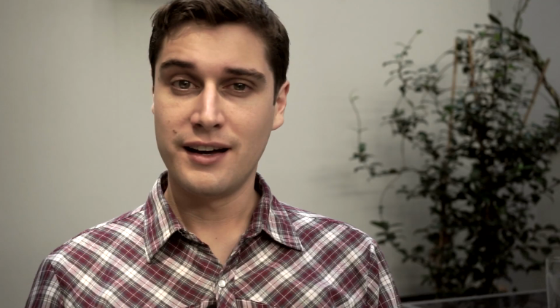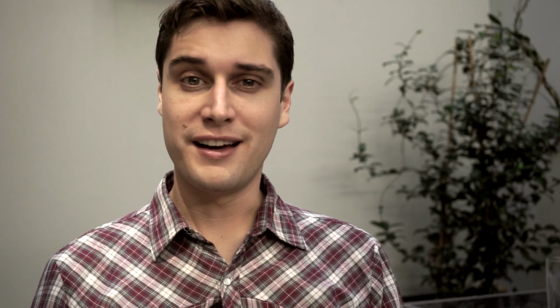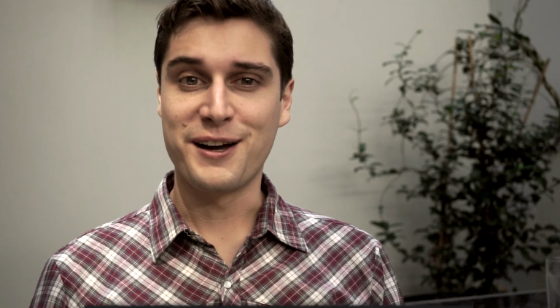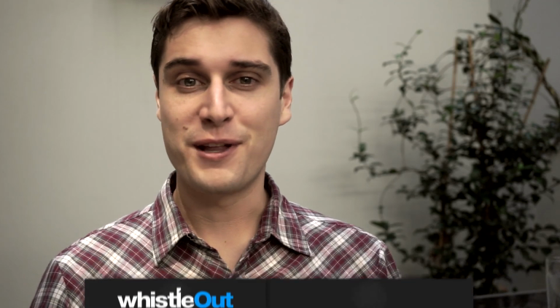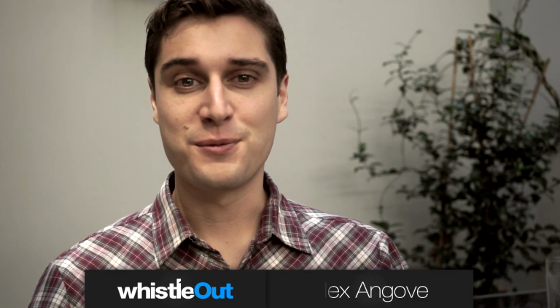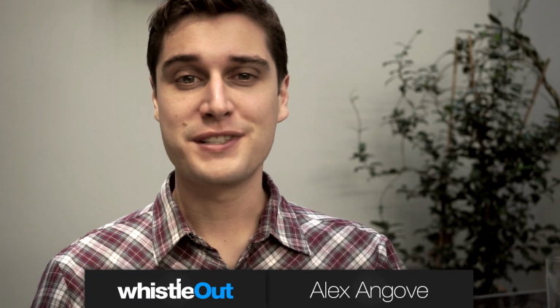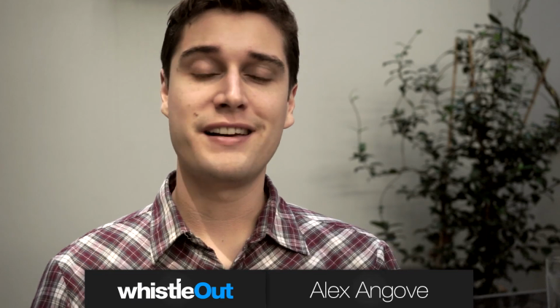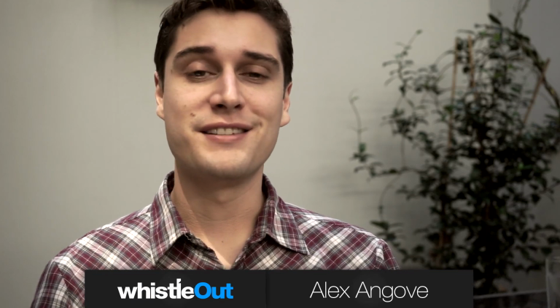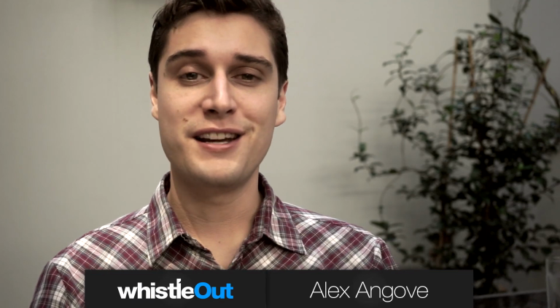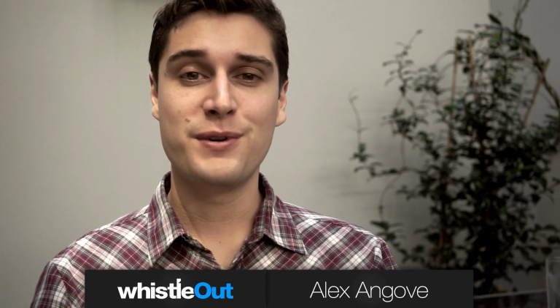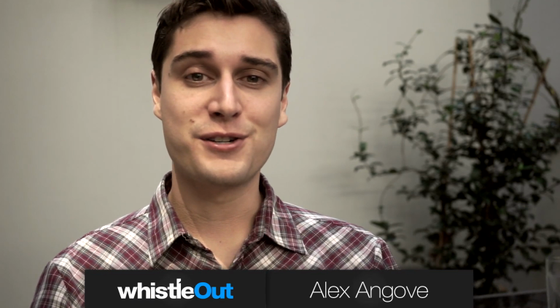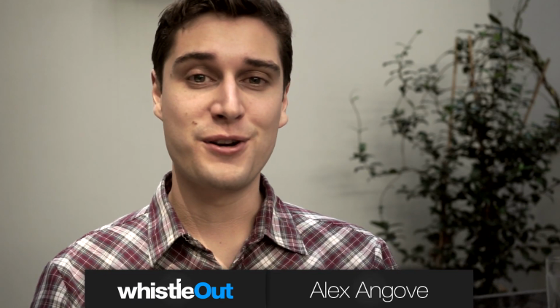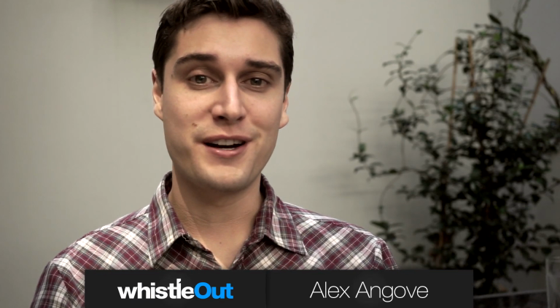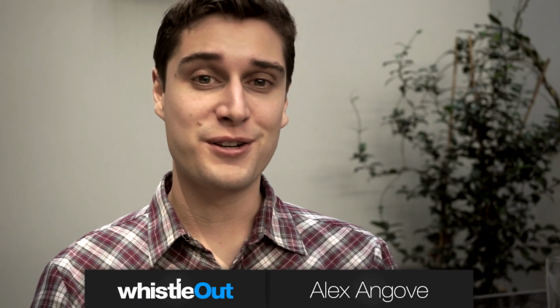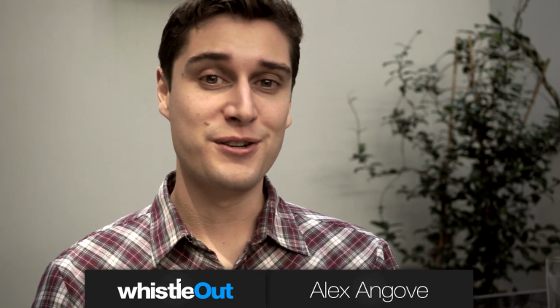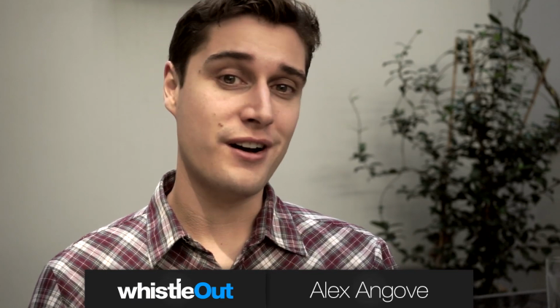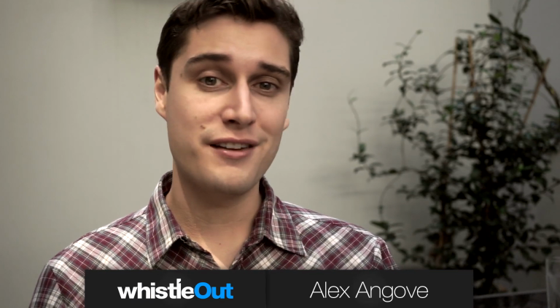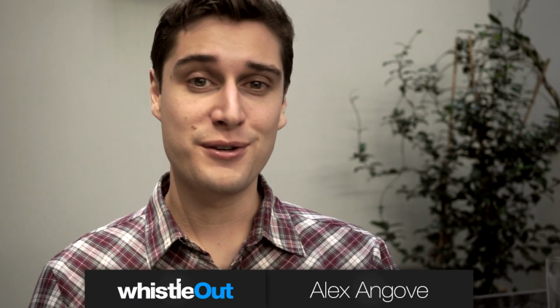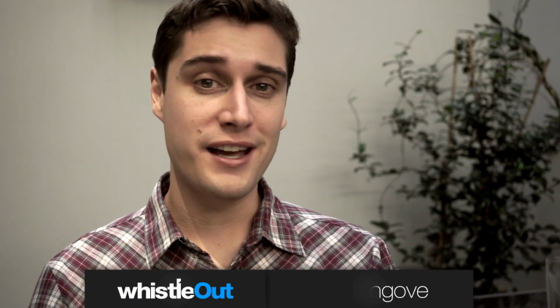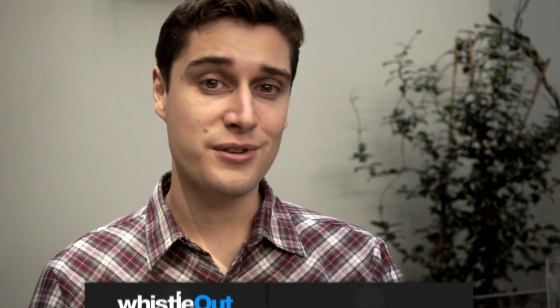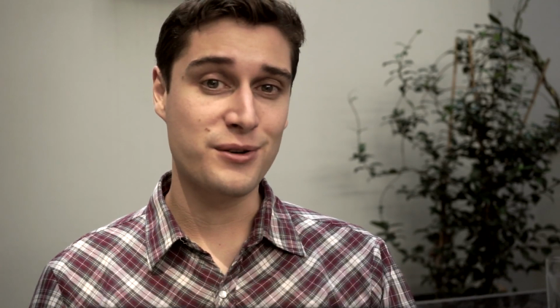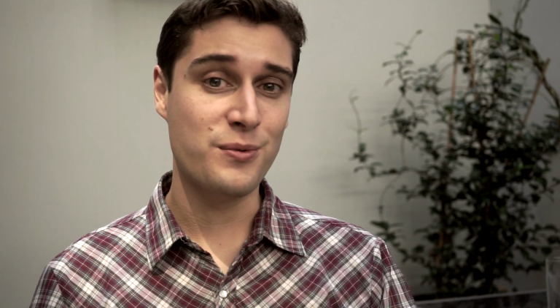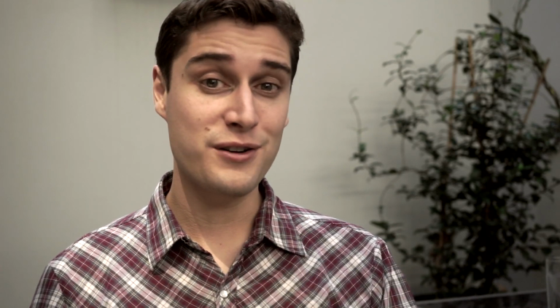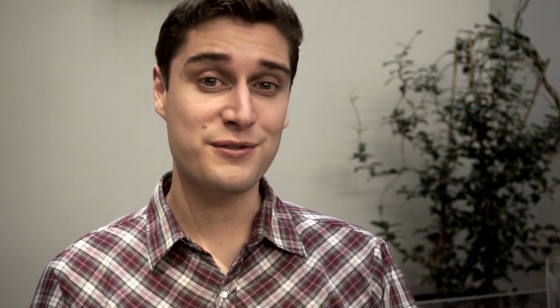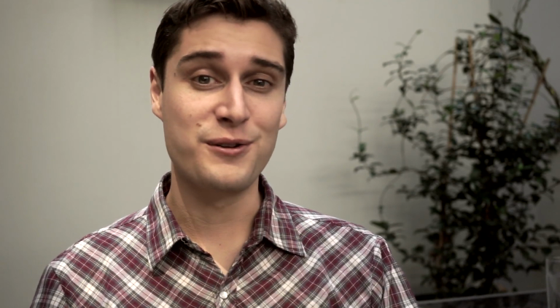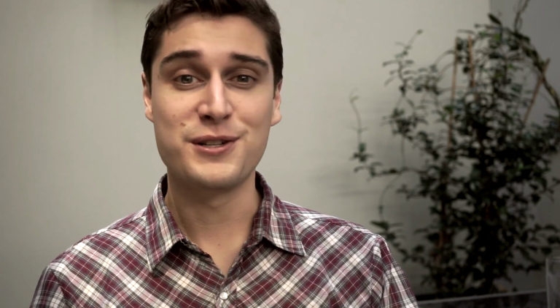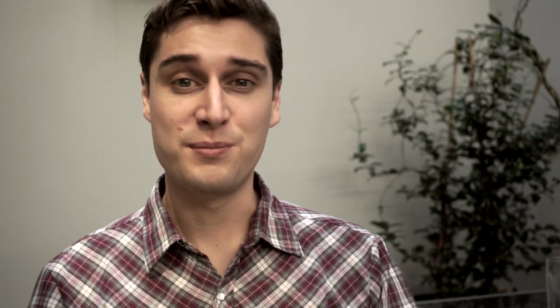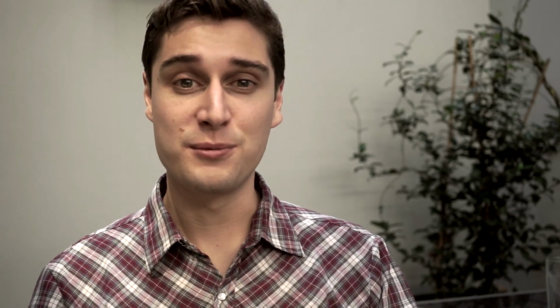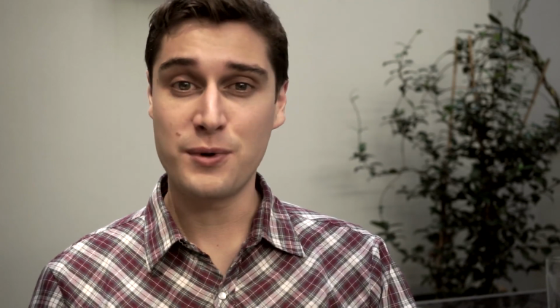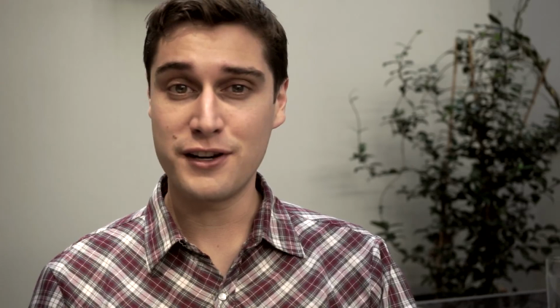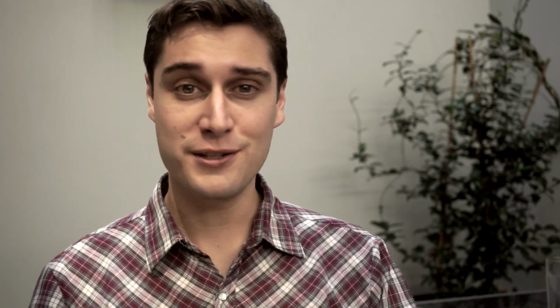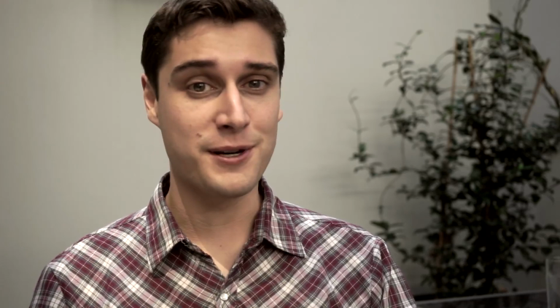Hi, I'm Alex from Whistle Out and today we're going to show you how to turn your iPhone, Android or Windows phone into a portable Wi-Fi hotspot.